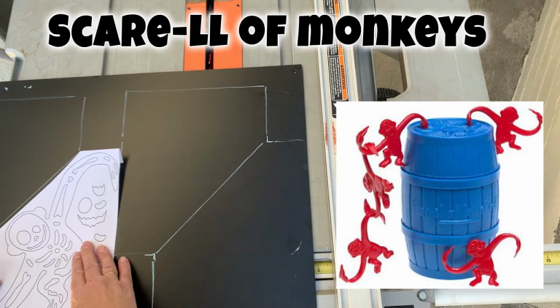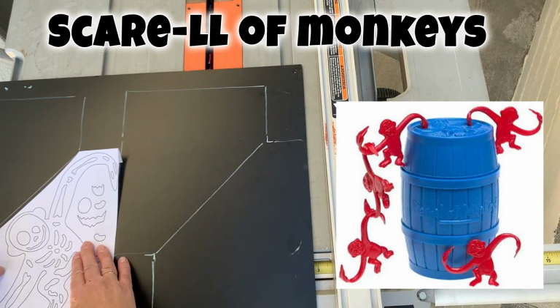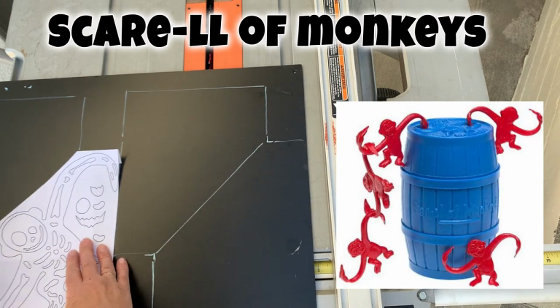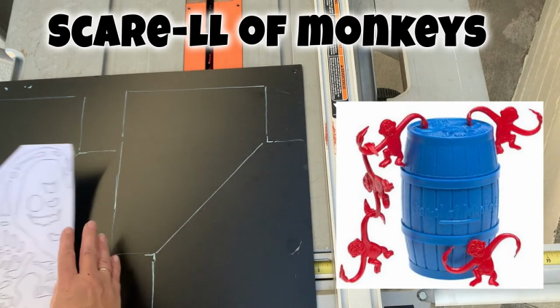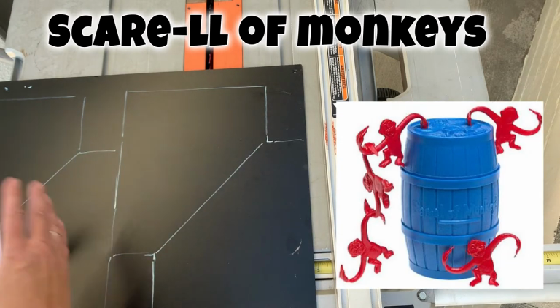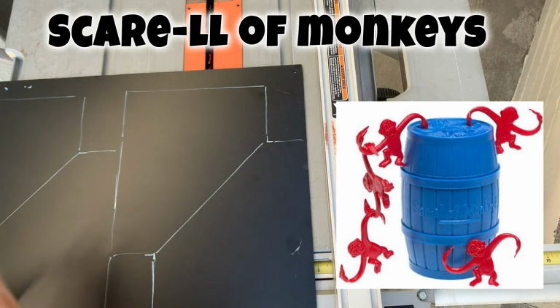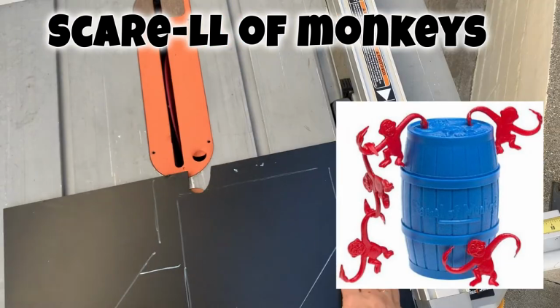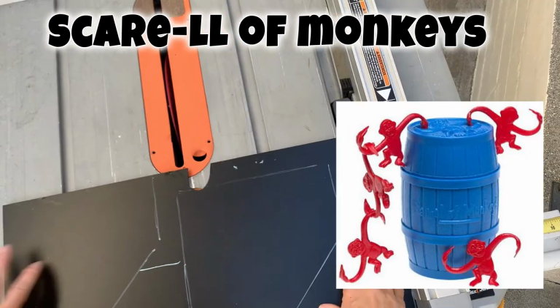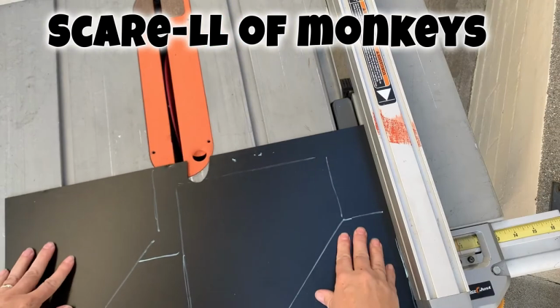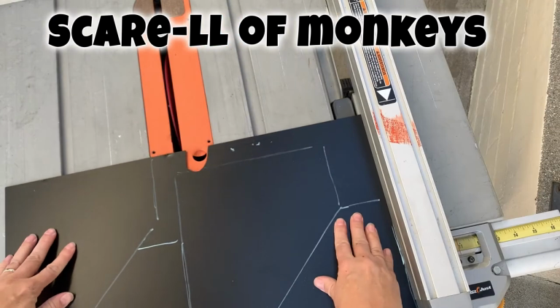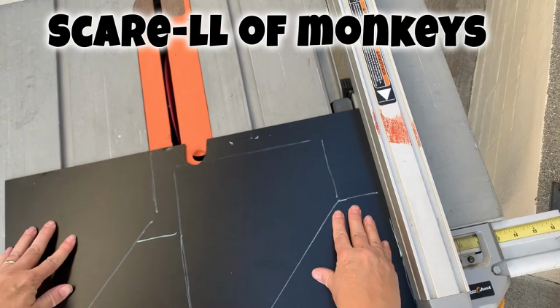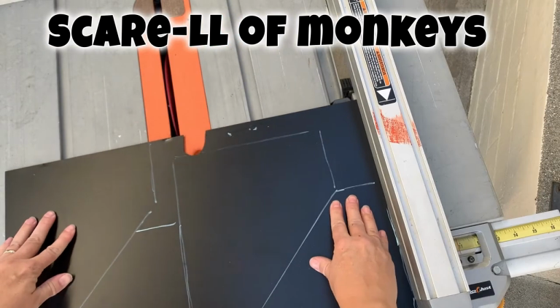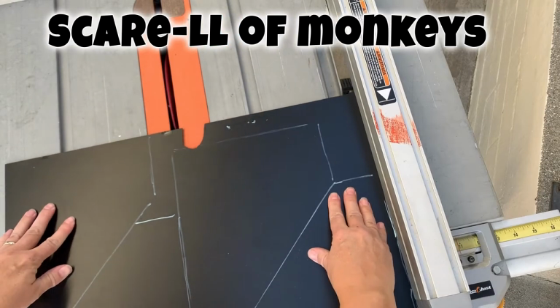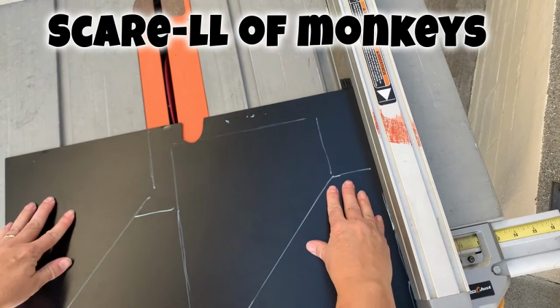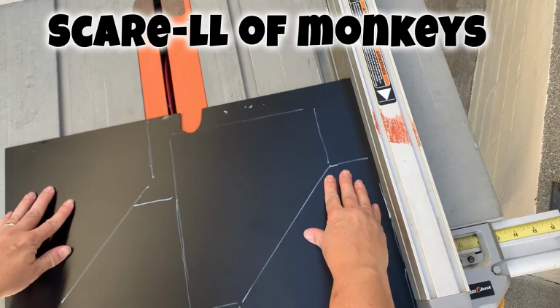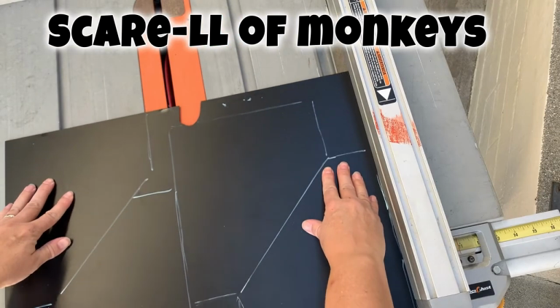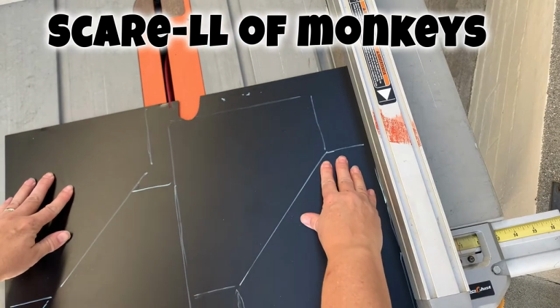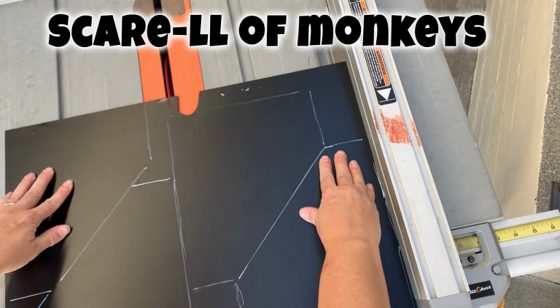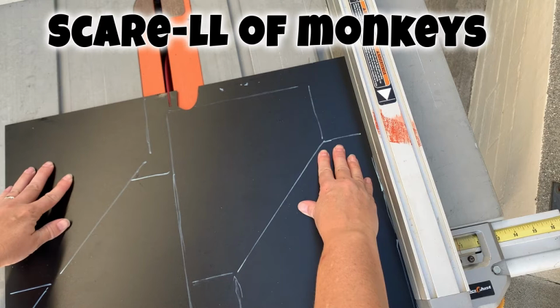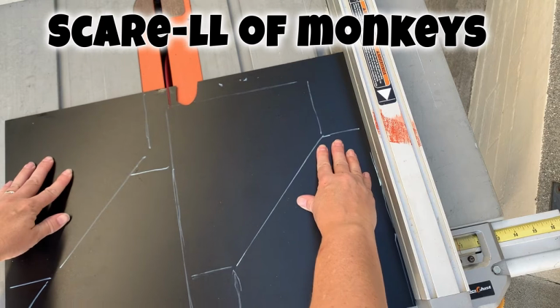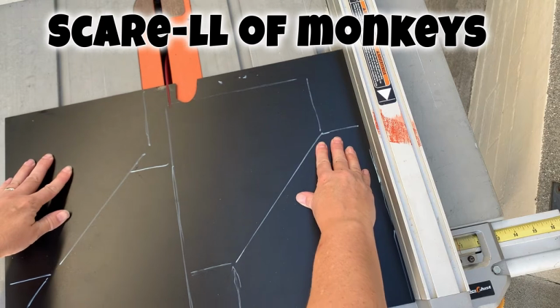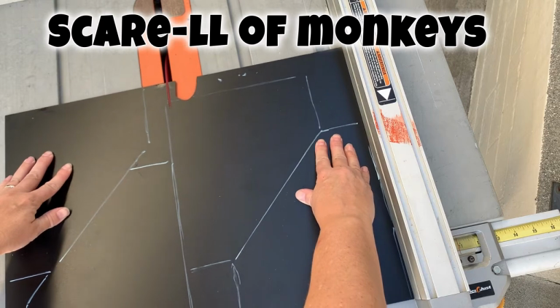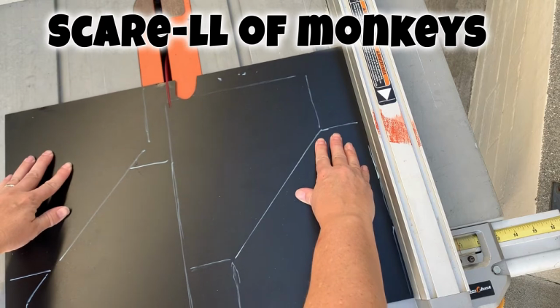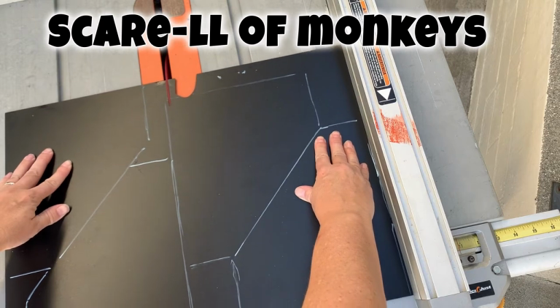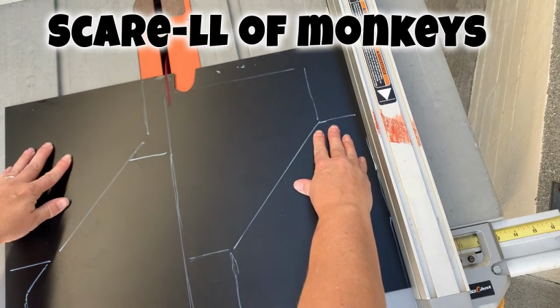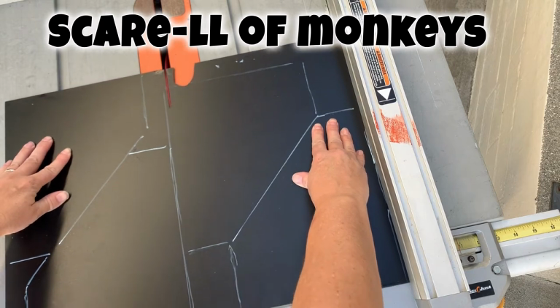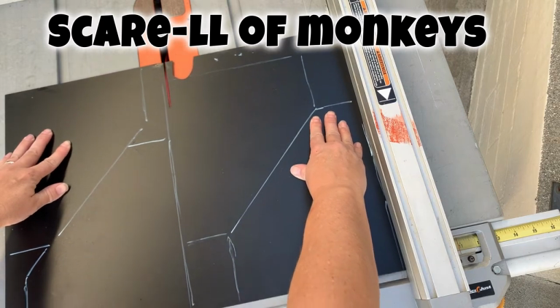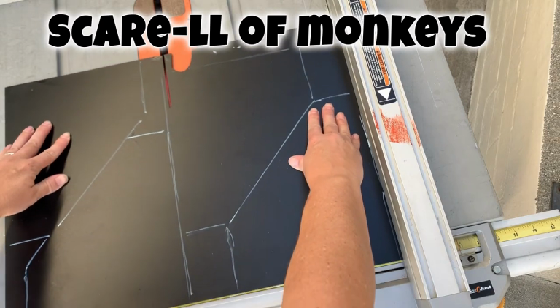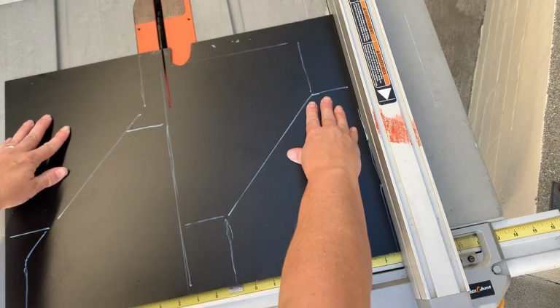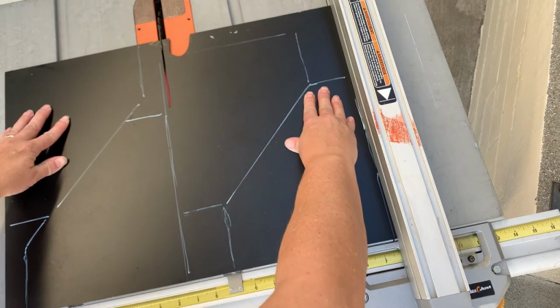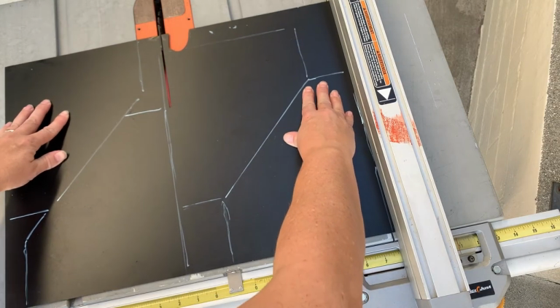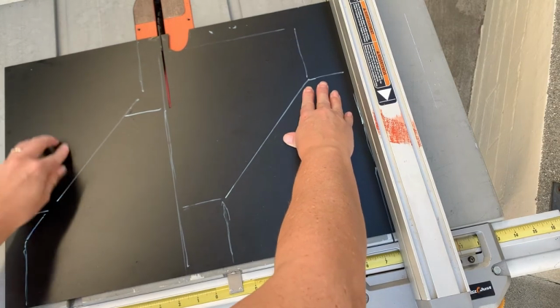The next craft is a 'Scerel of Monkeys,' because it's based on the barrel of monkeys game, but they're skeleton monkeys.